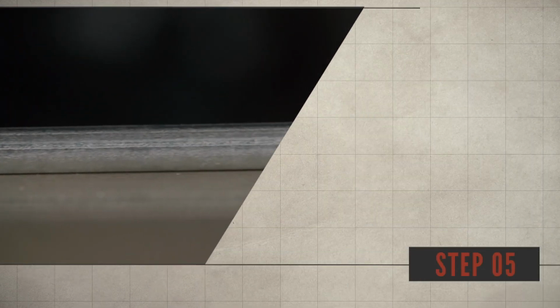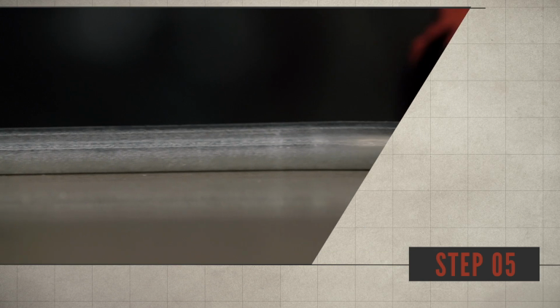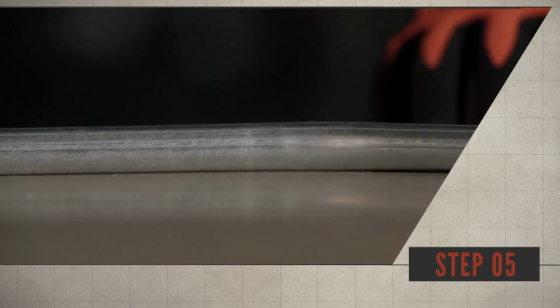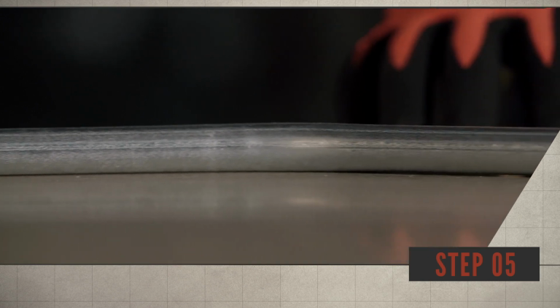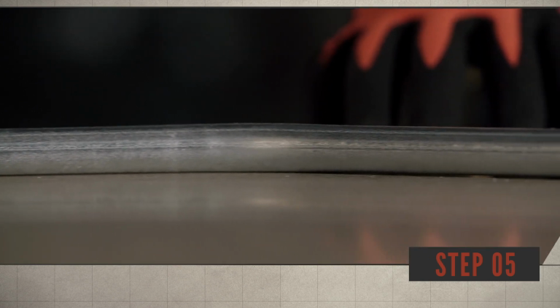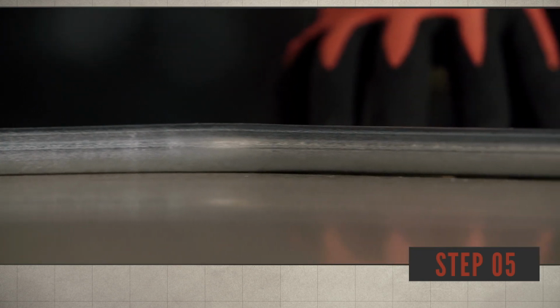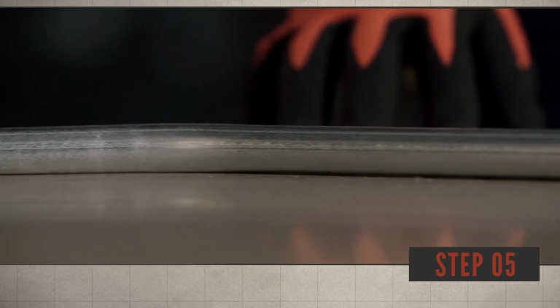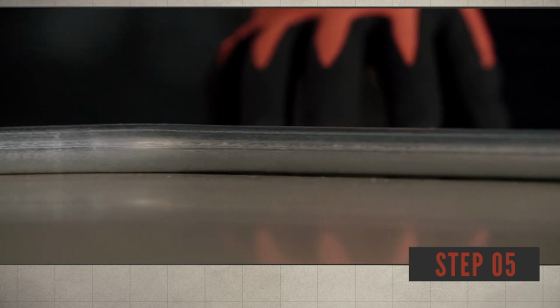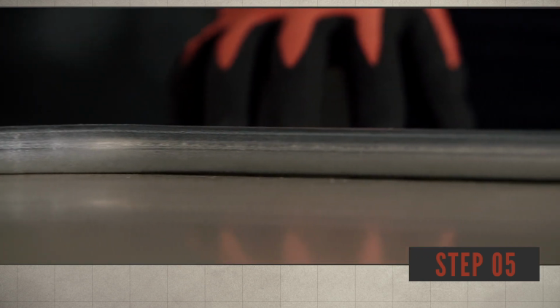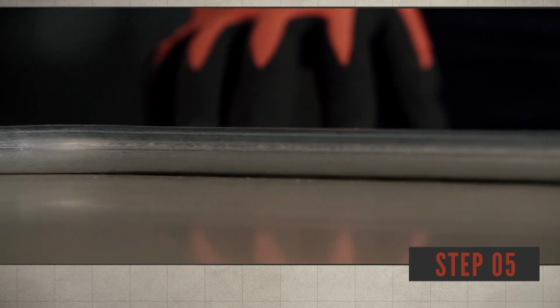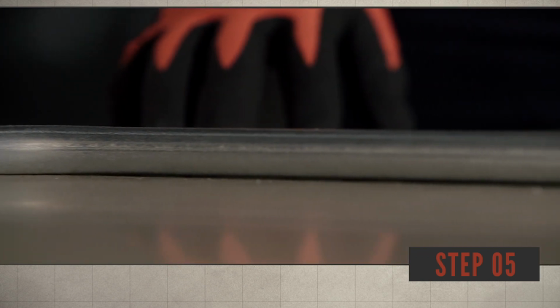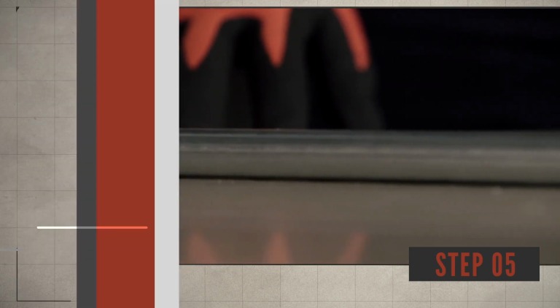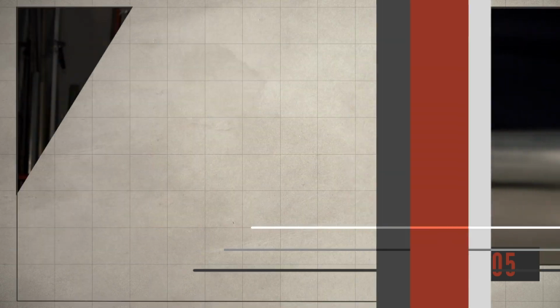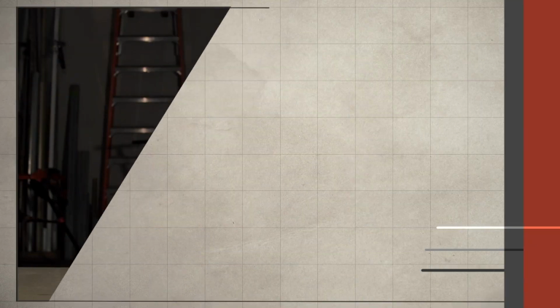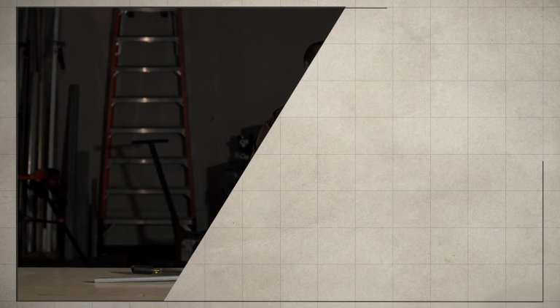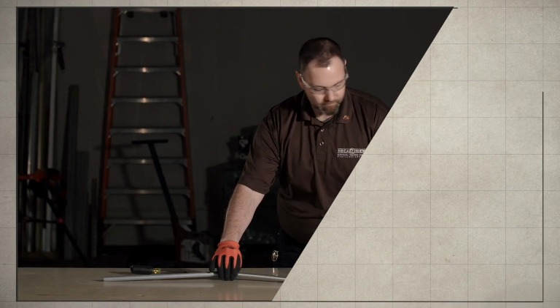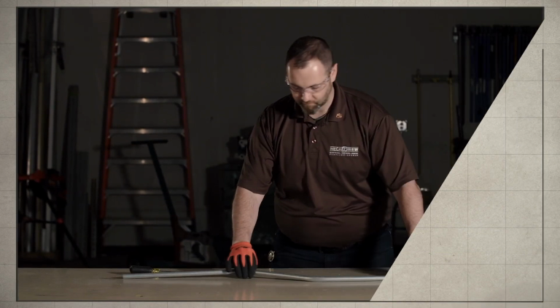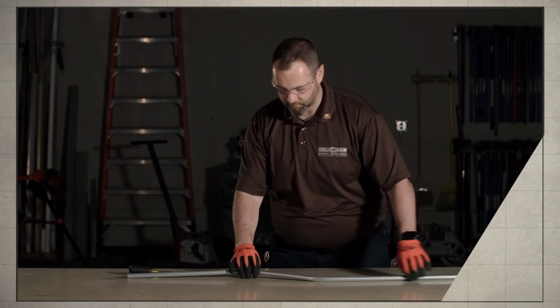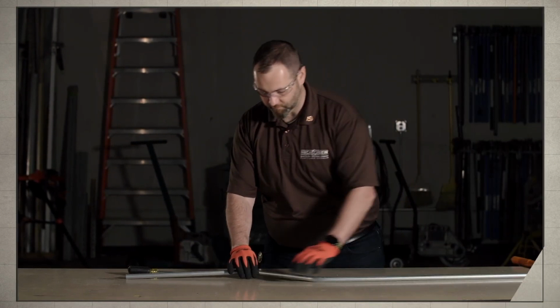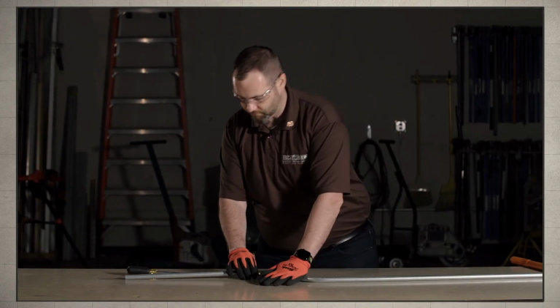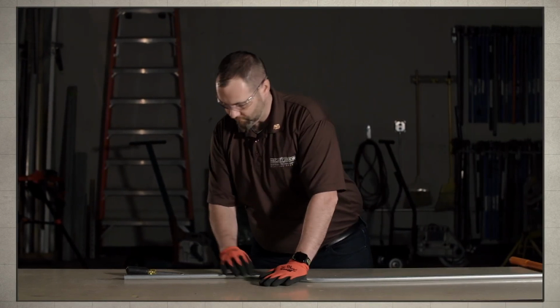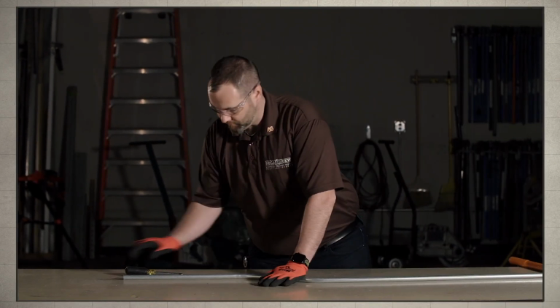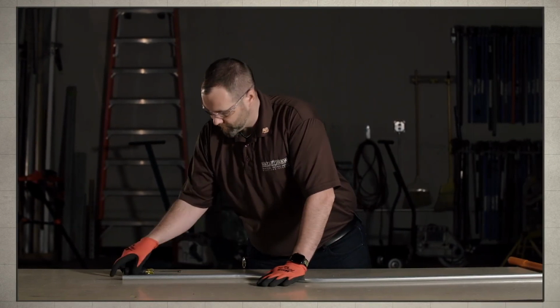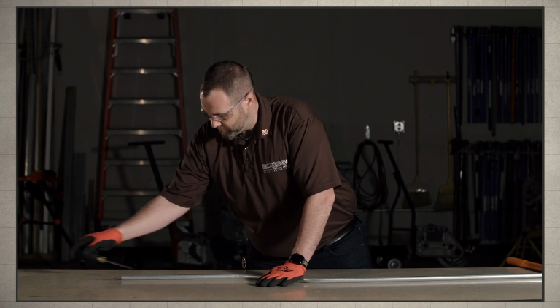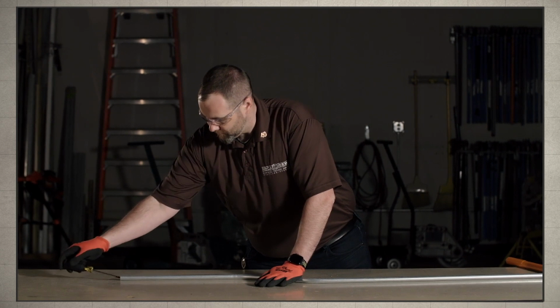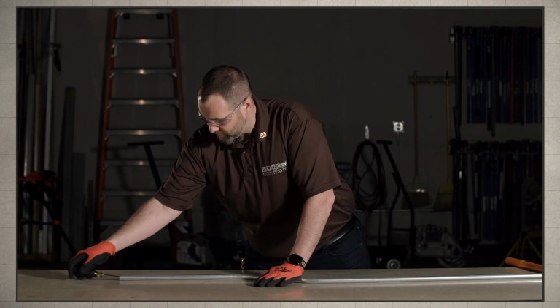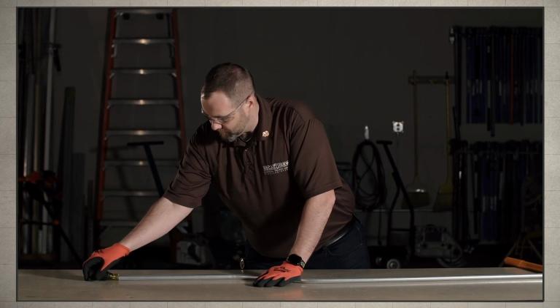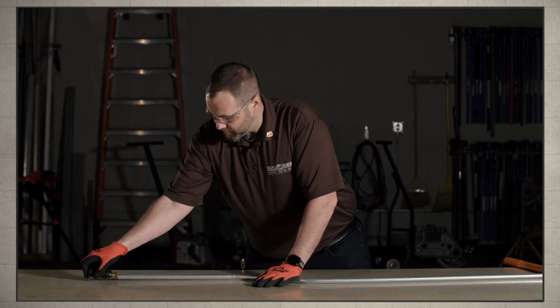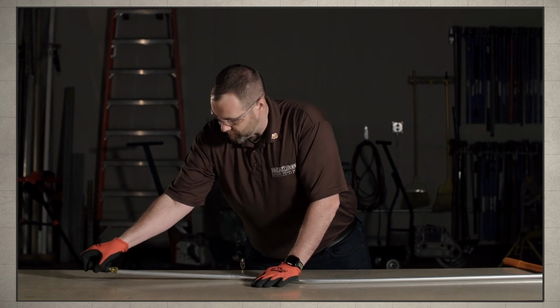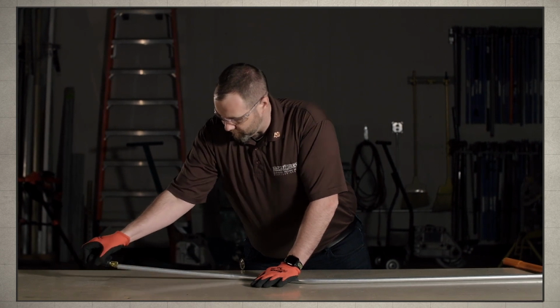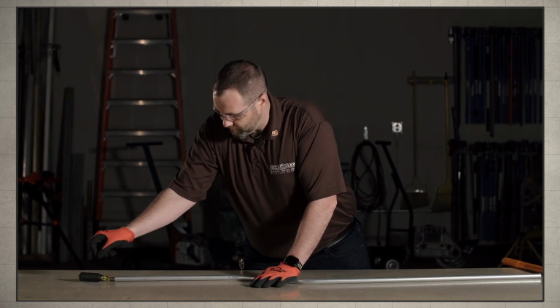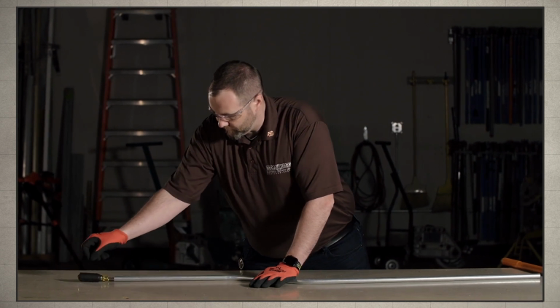Step 5: verify the dog leg has been eliminated. By using this tip you will quickly eliminate a dog leg.